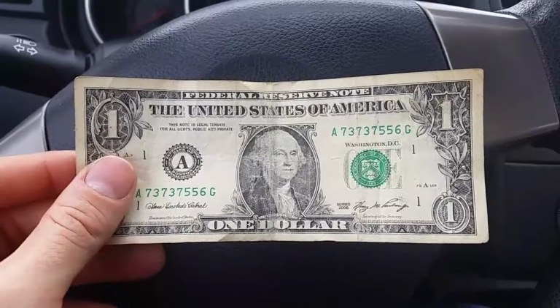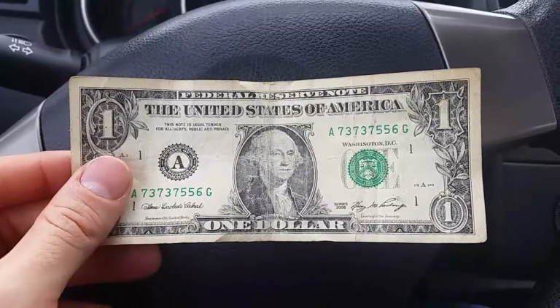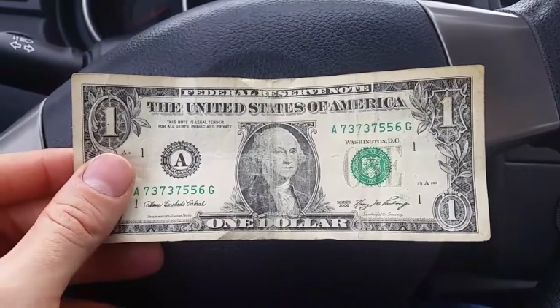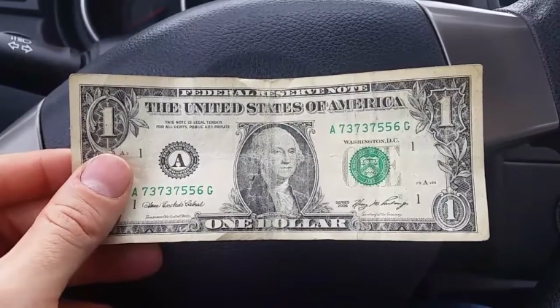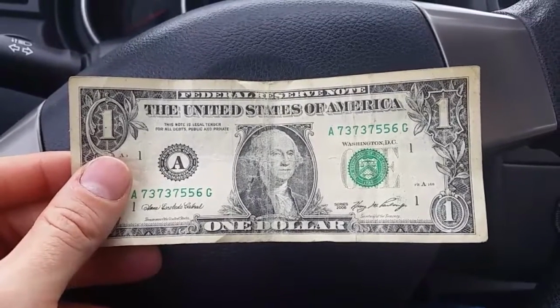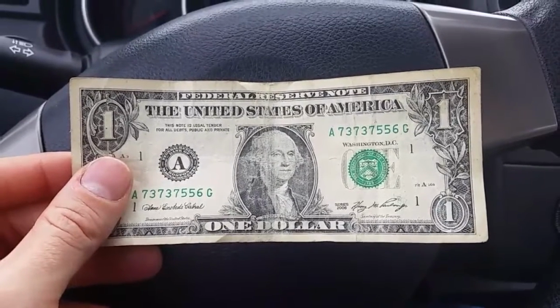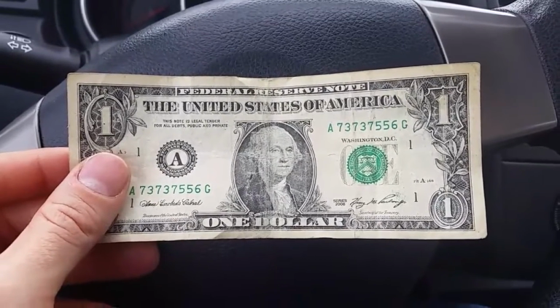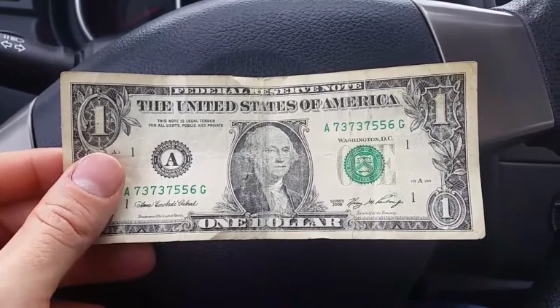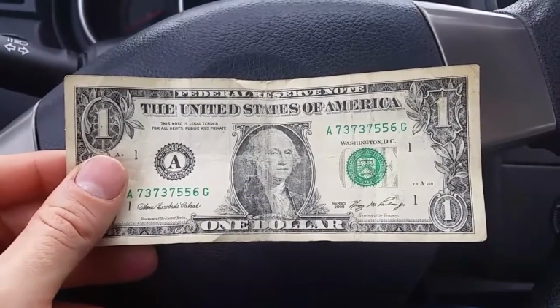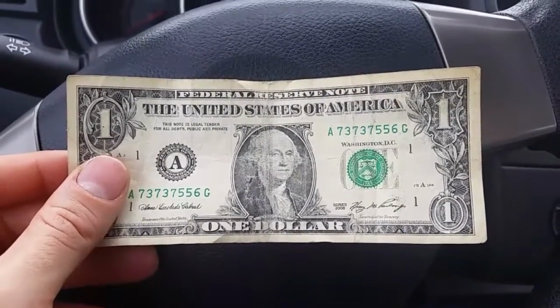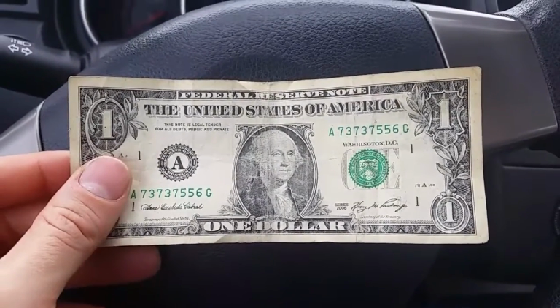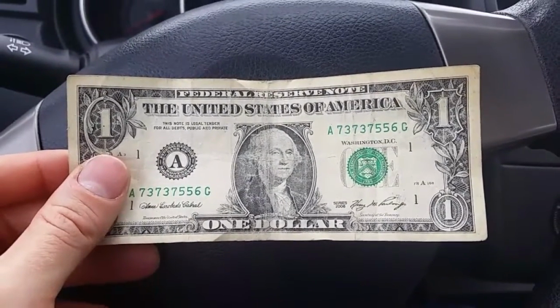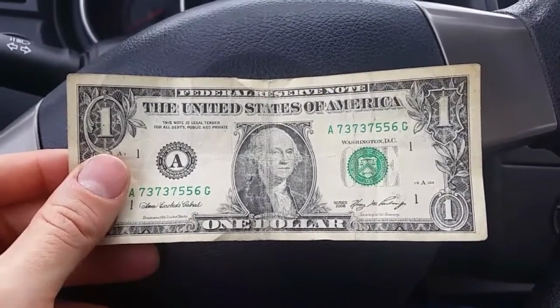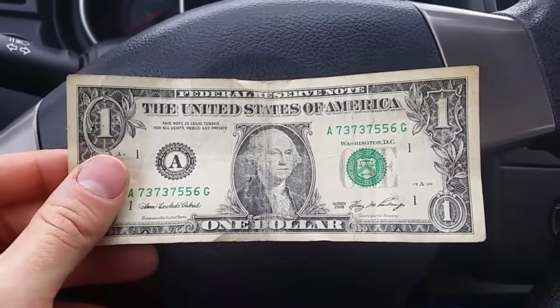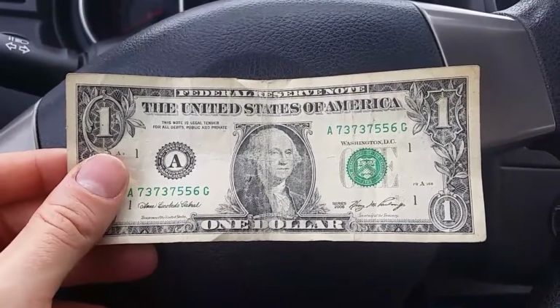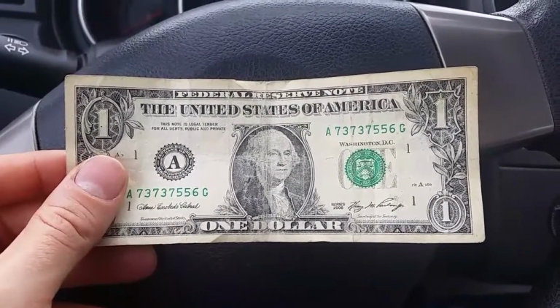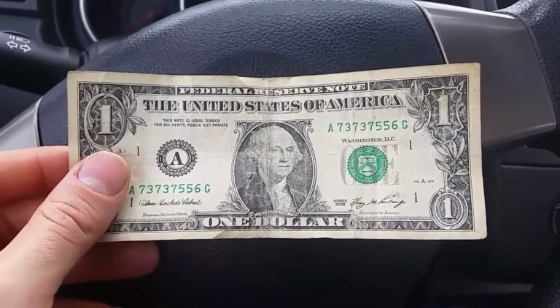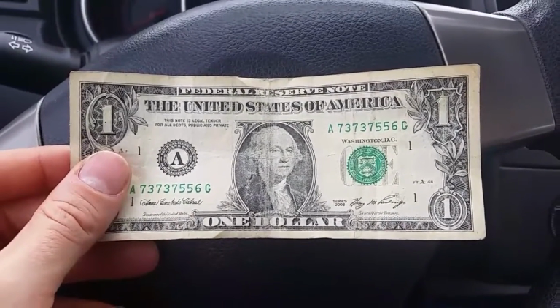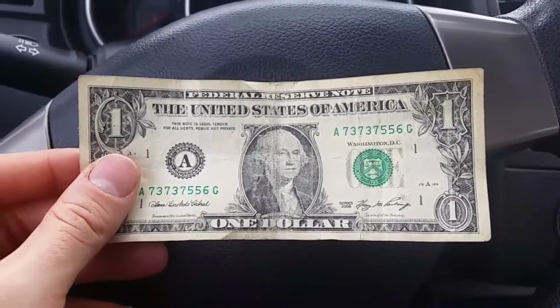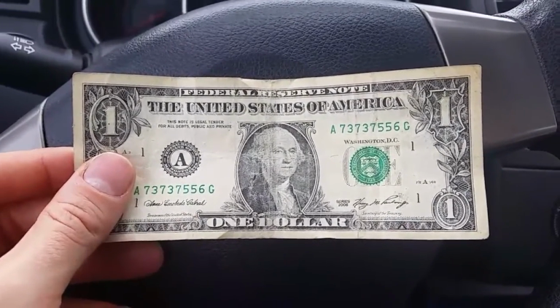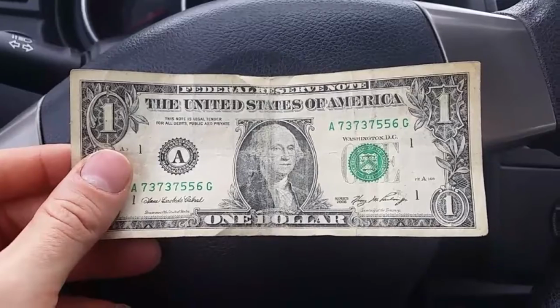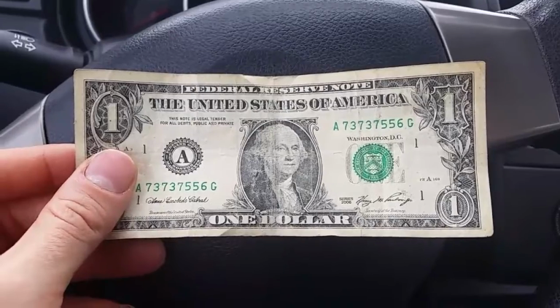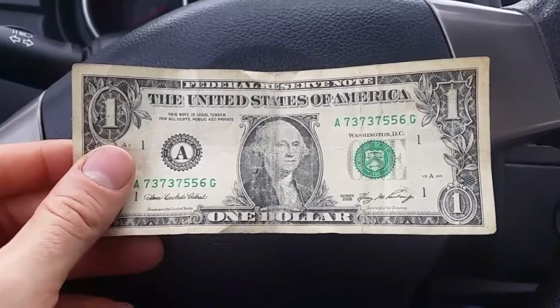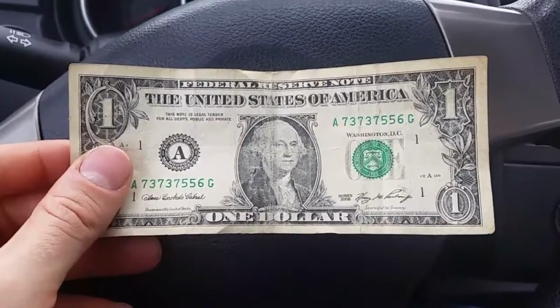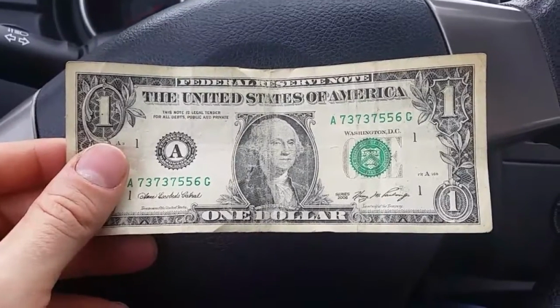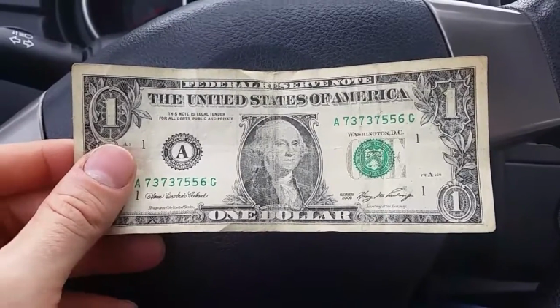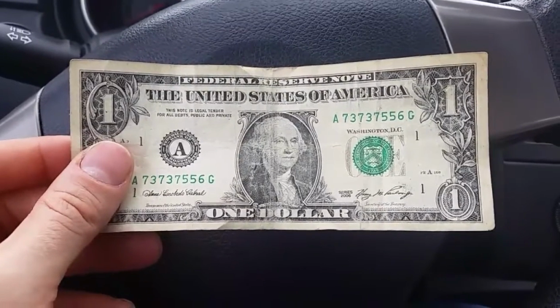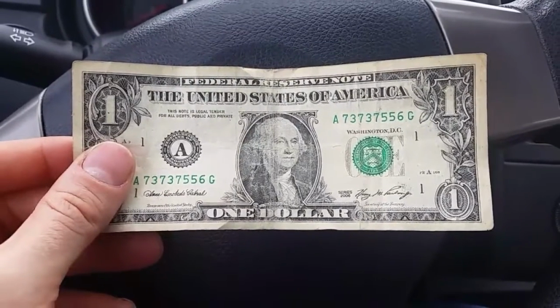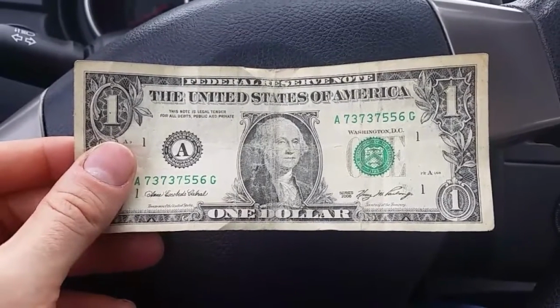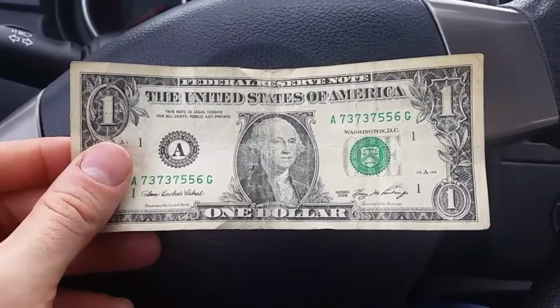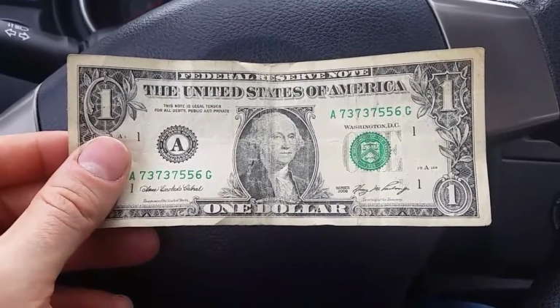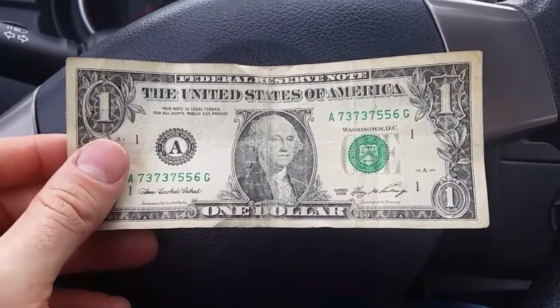Hey everyone! Thank you so much for visiting my channel, Coin Collecting Fun. This channel is dedicated to the king of hobbies and the hobby of kings.